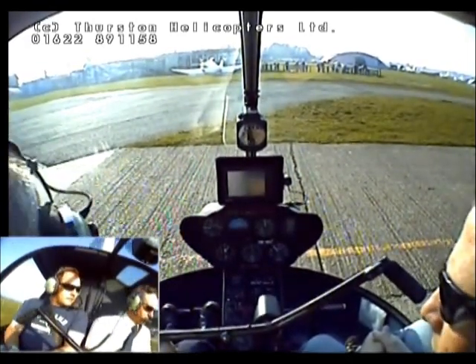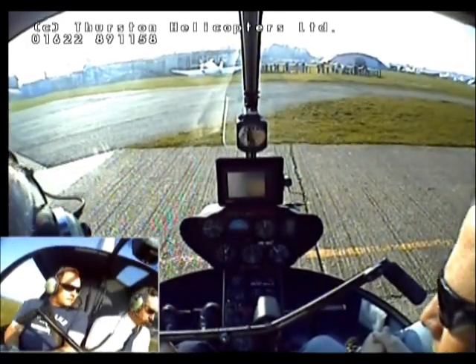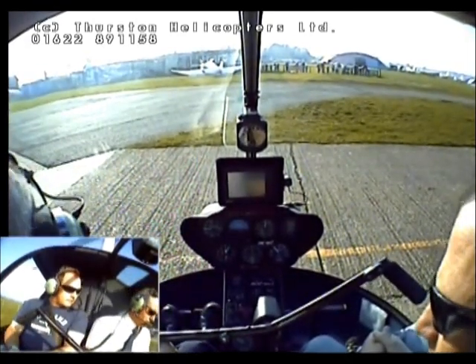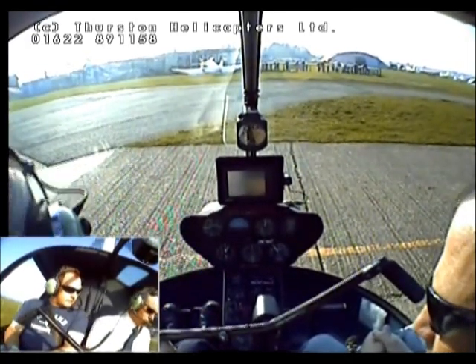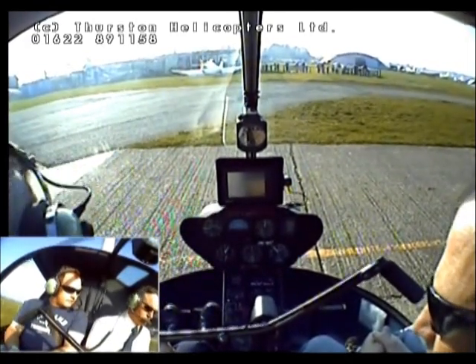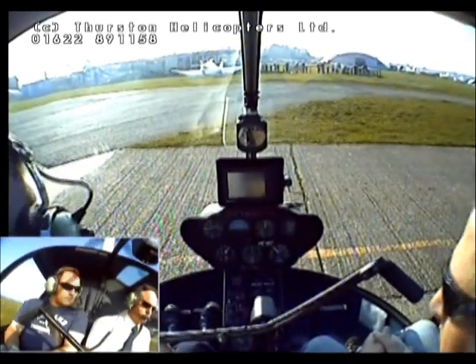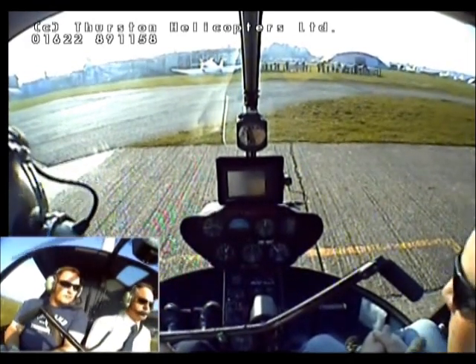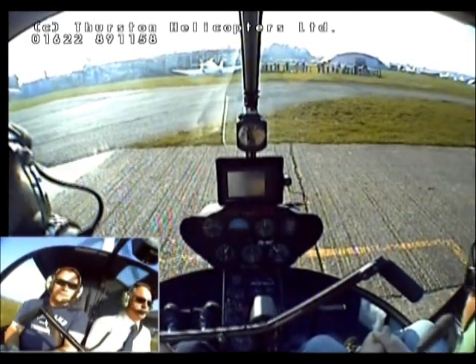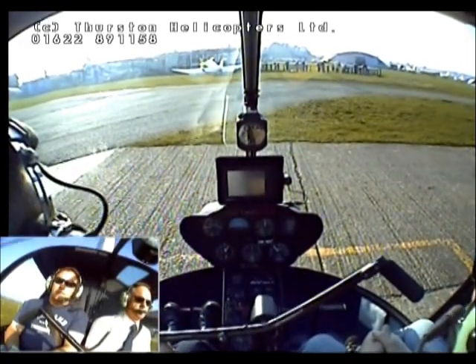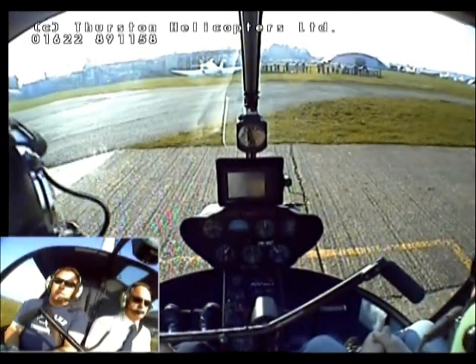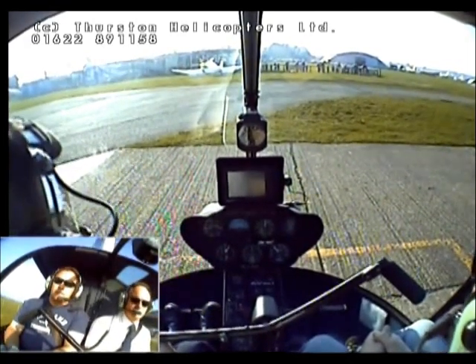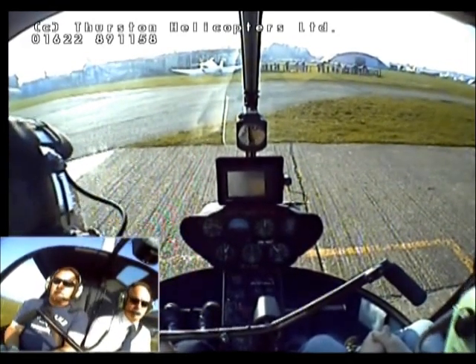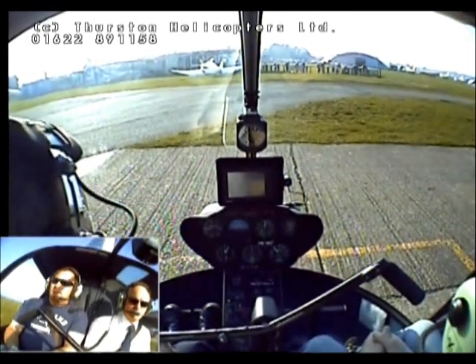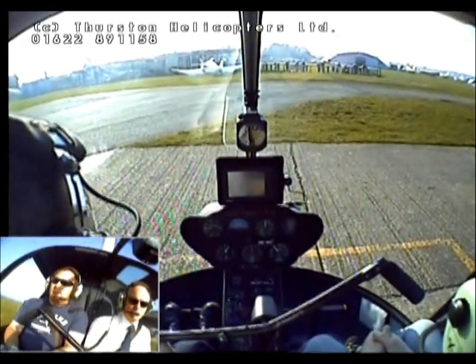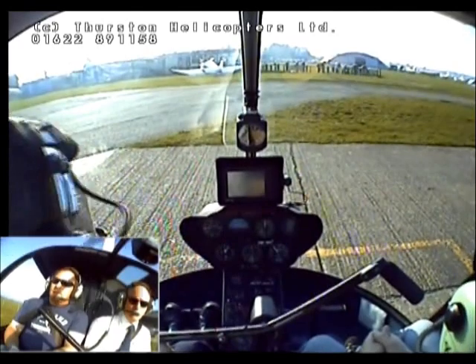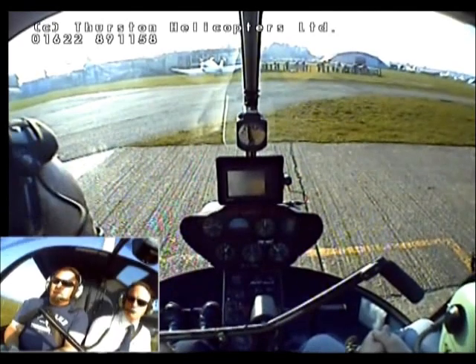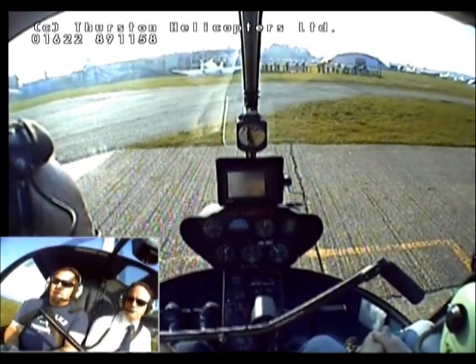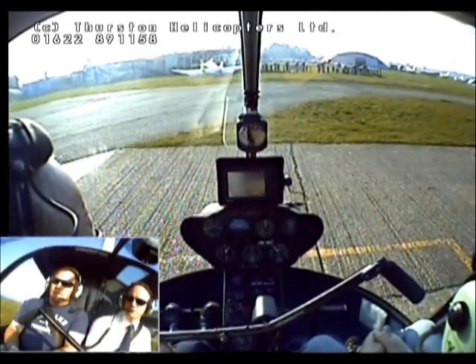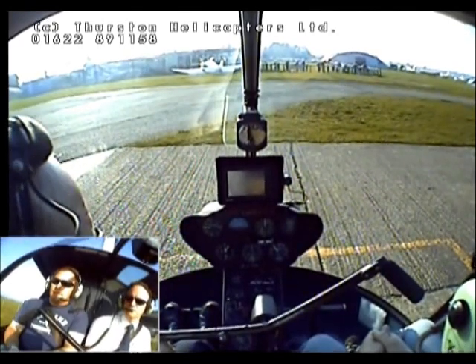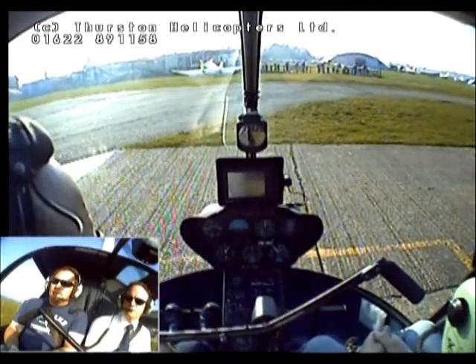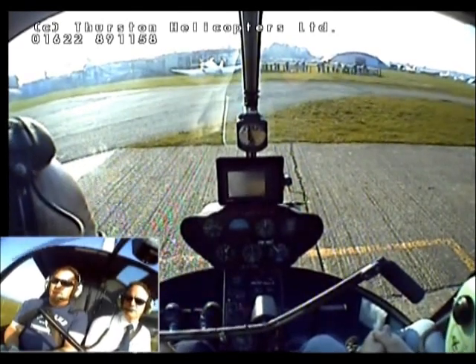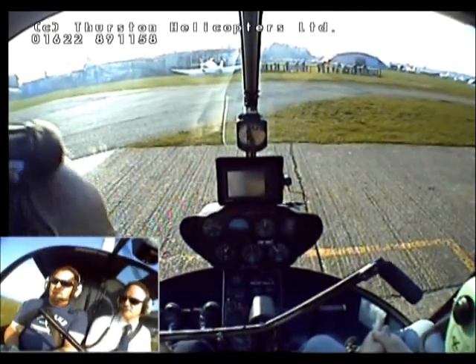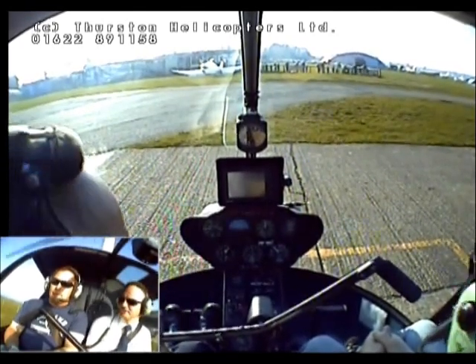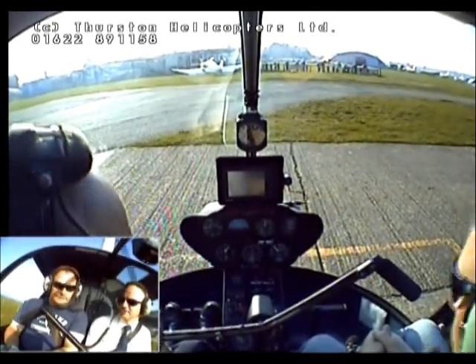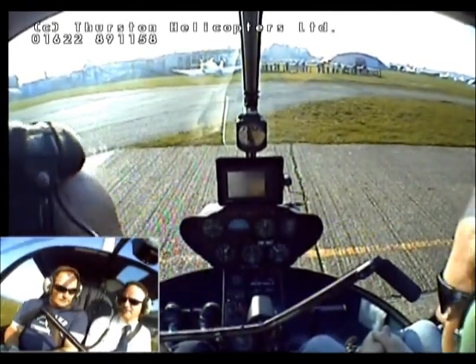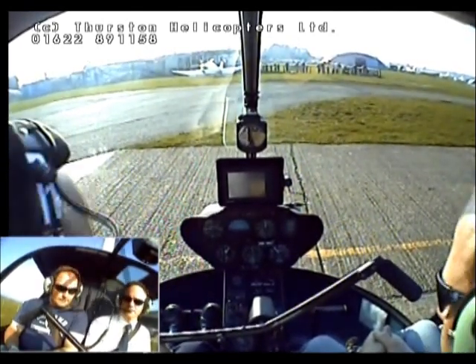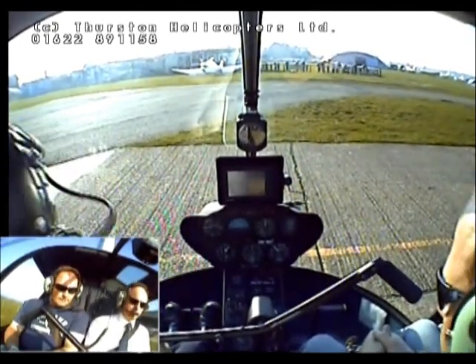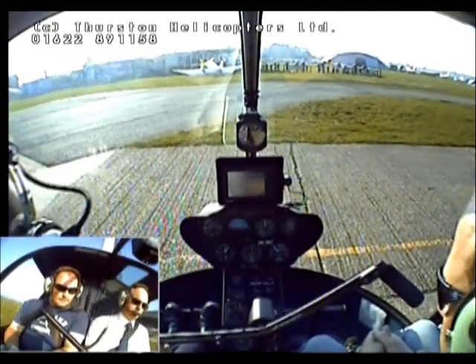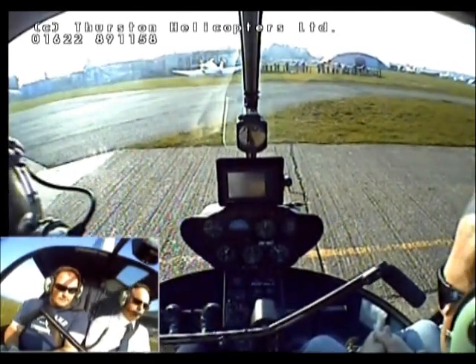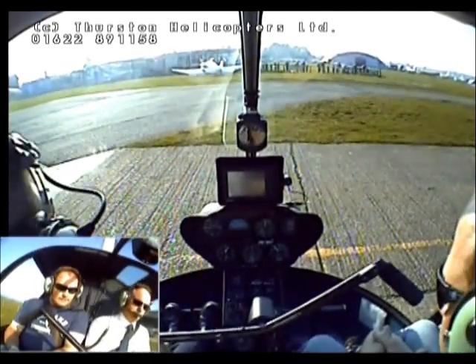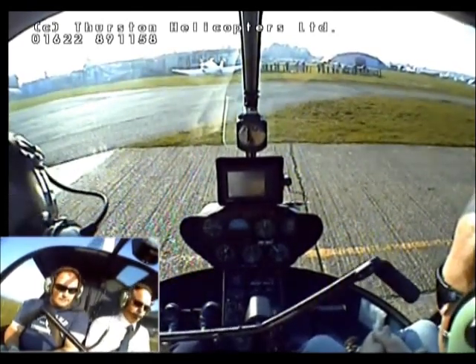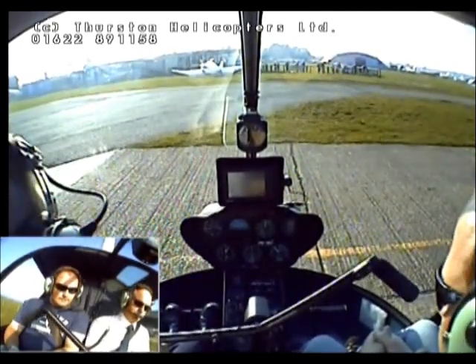Helicopter Alpha Kilo 2 on board, ready to lift for flight in the local area, 1-1, 1-0, 2-8 and lifting. Helicopter Alpha Kilo.